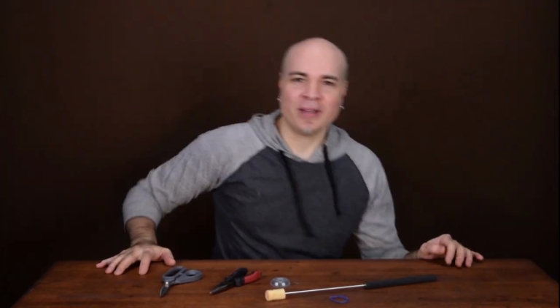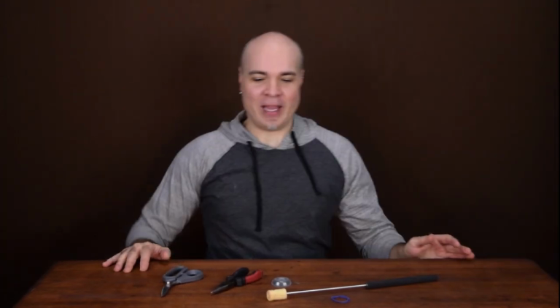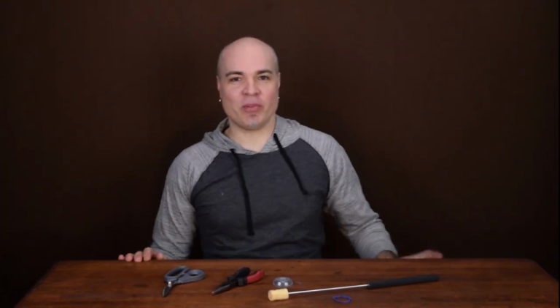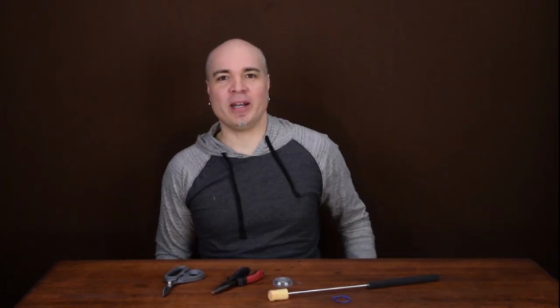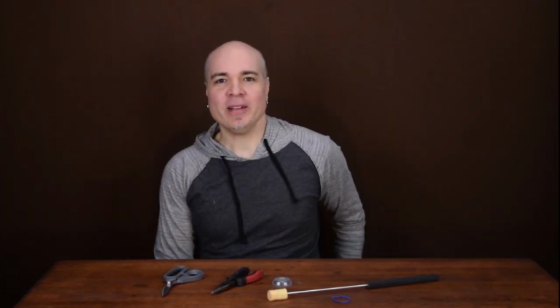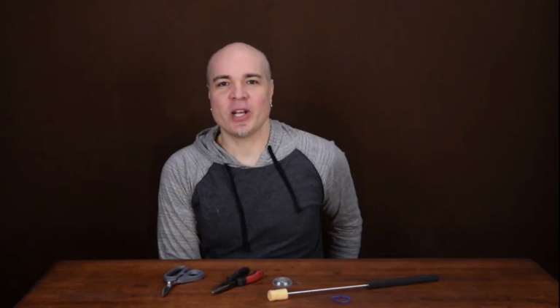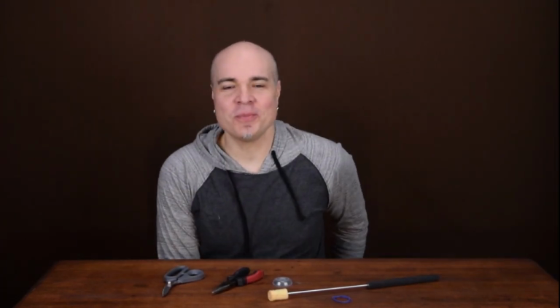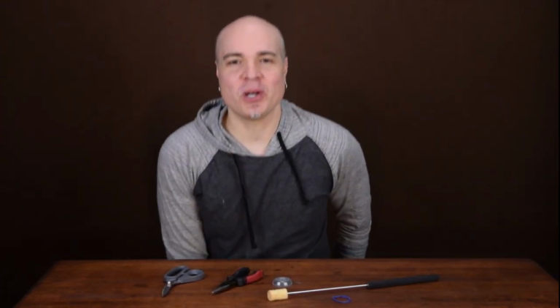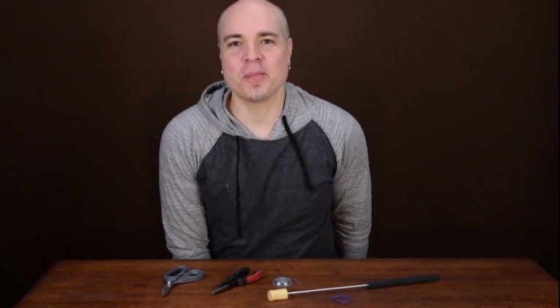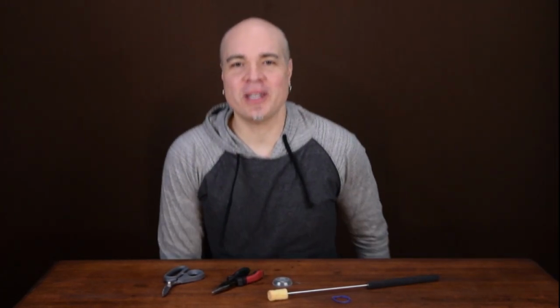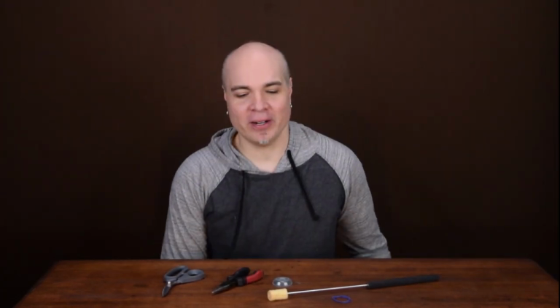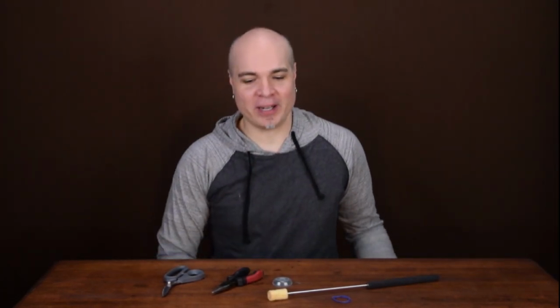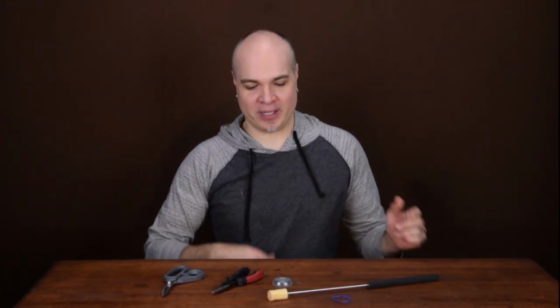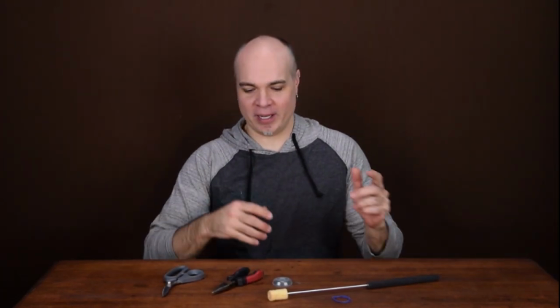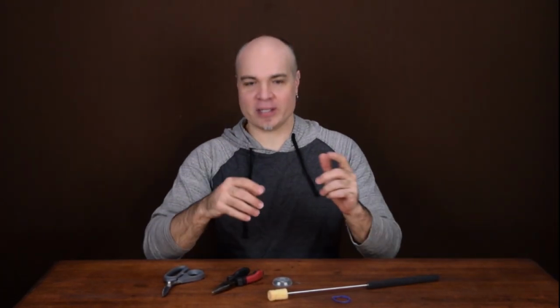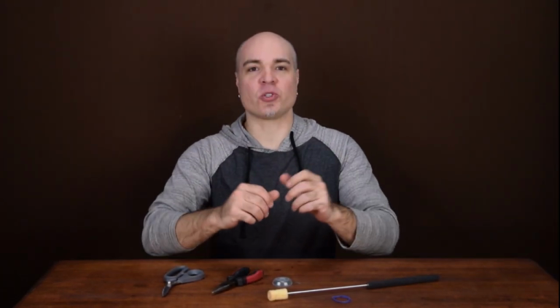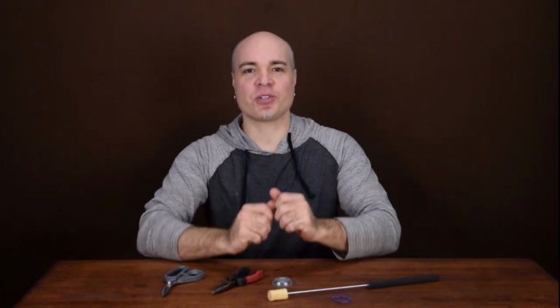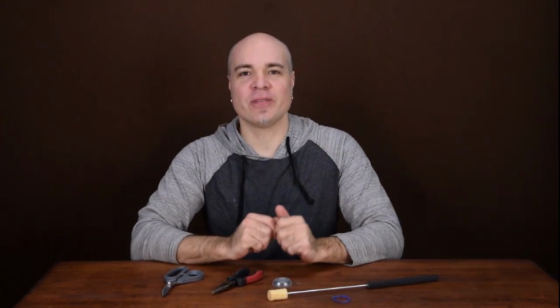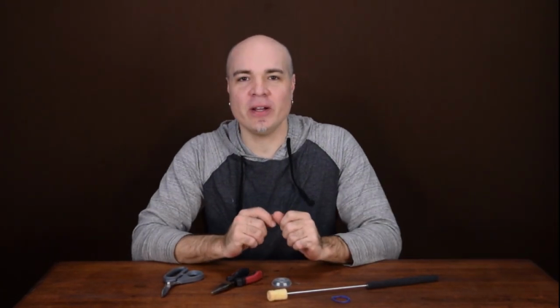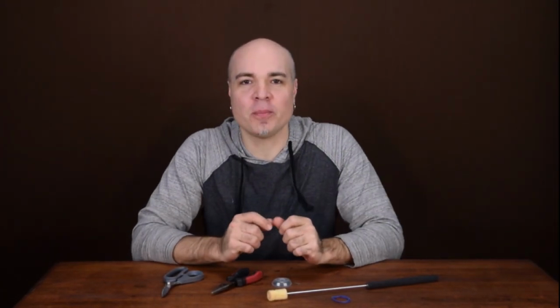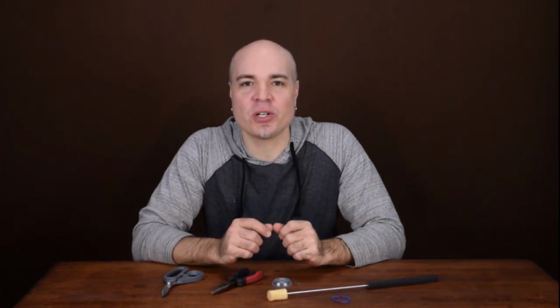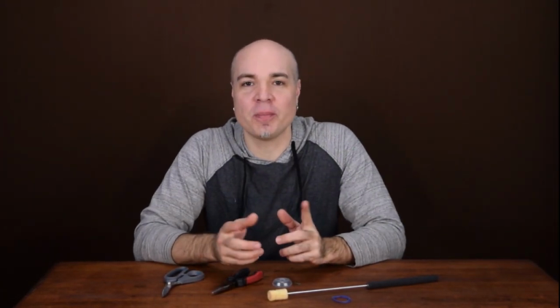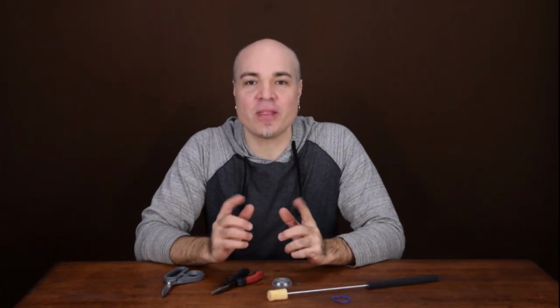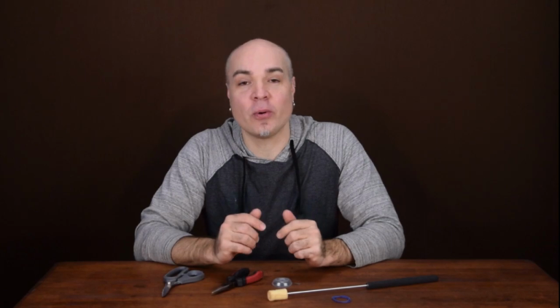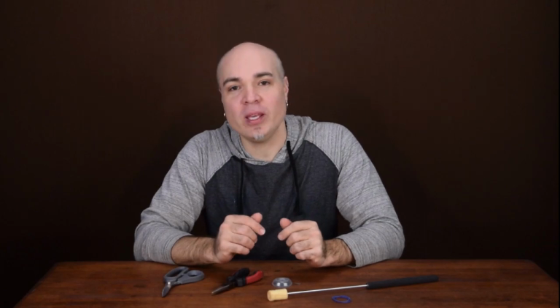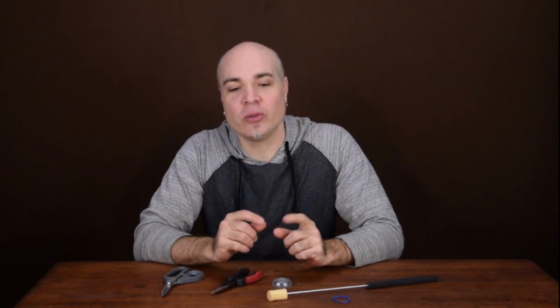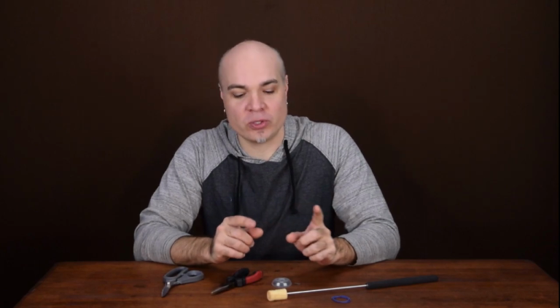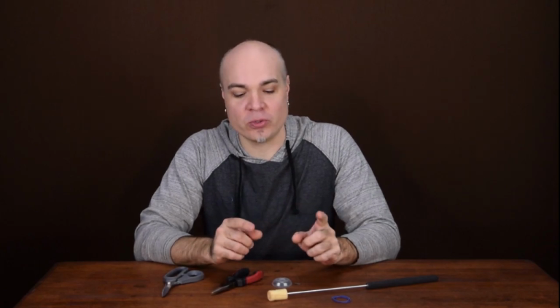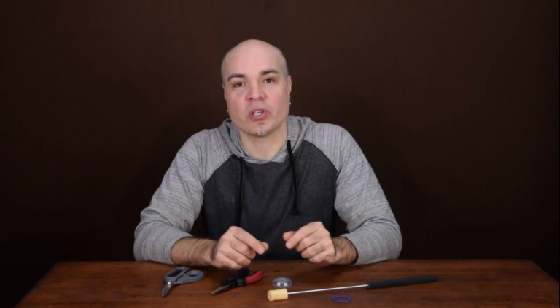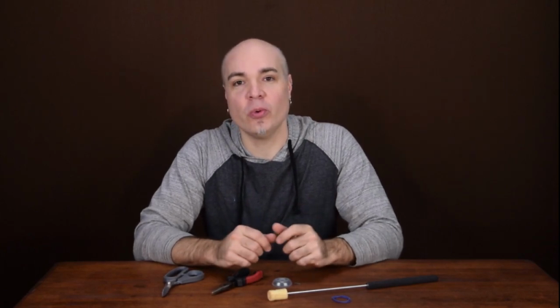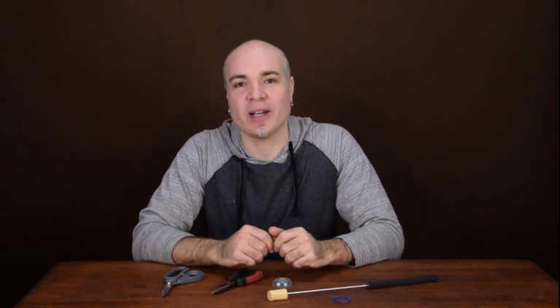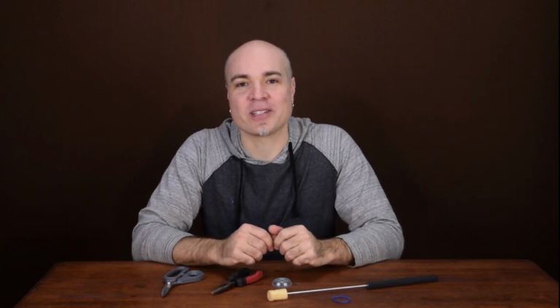Hey everybody, Chad from Dark Monk here. In today's instructional video I'm going to show you the method that we use to sew wicks.